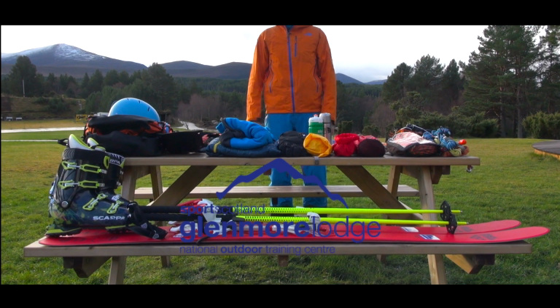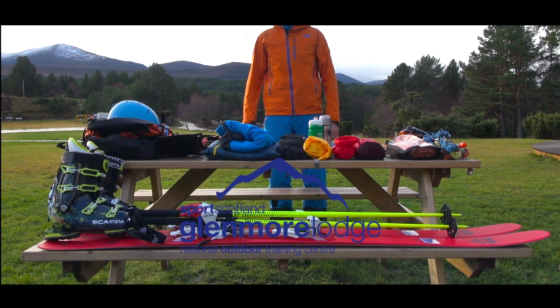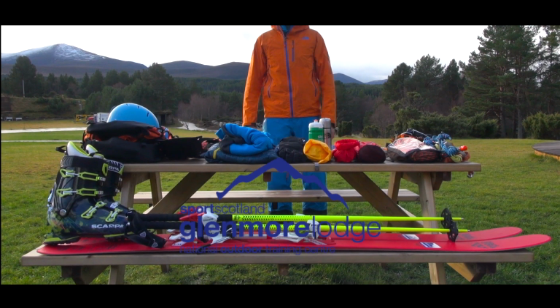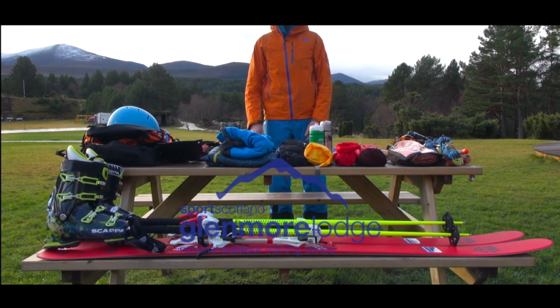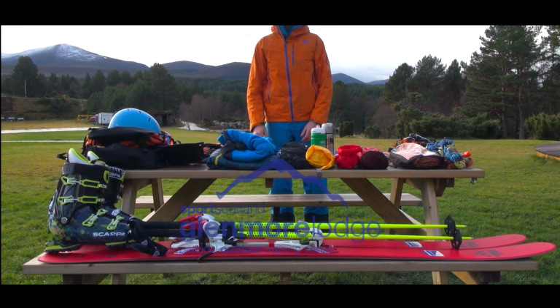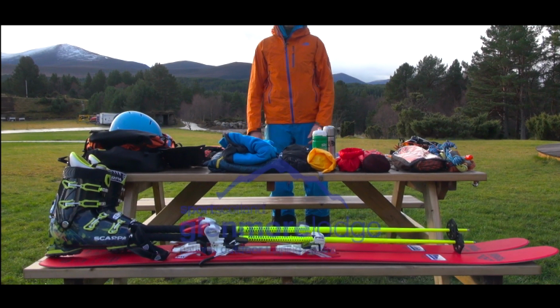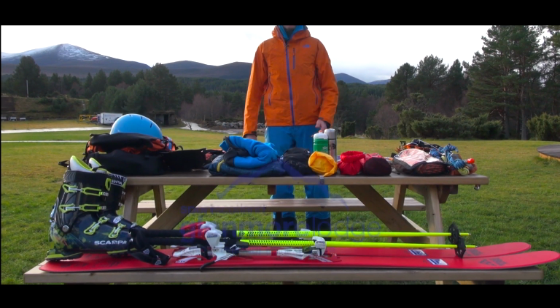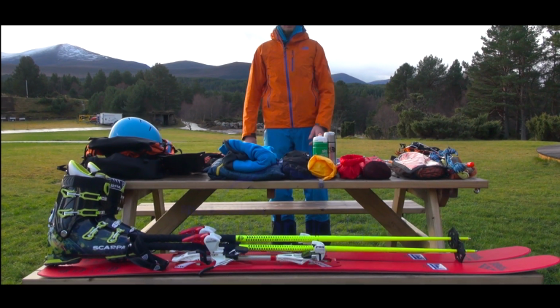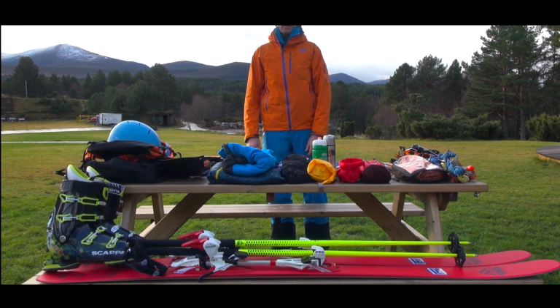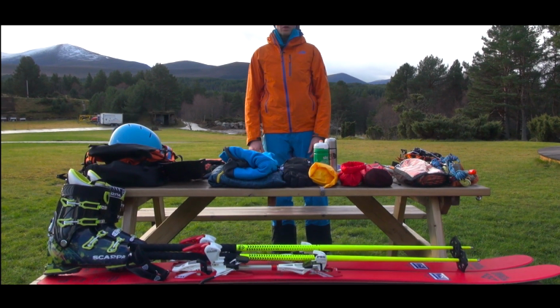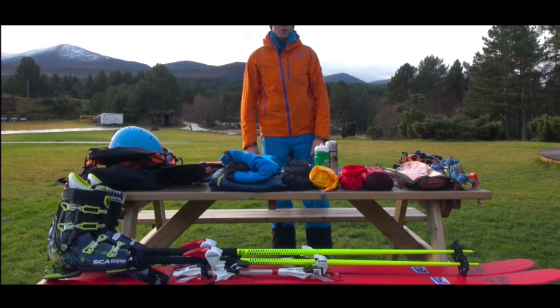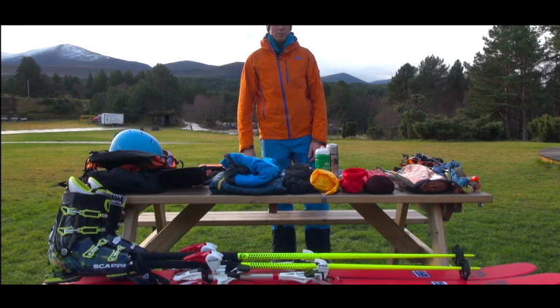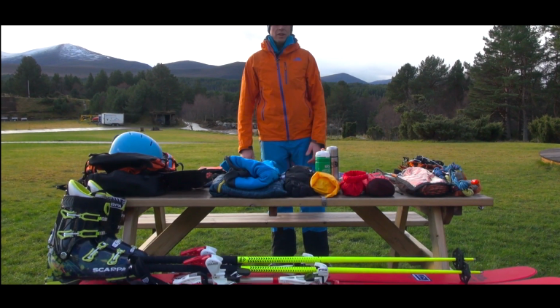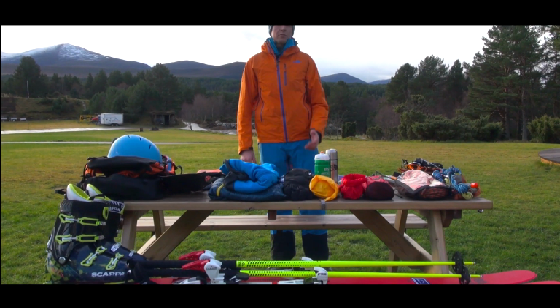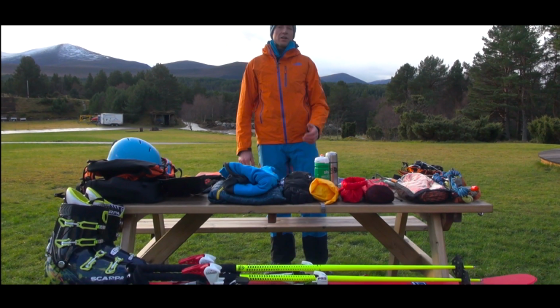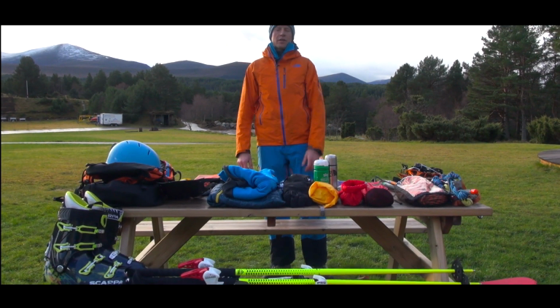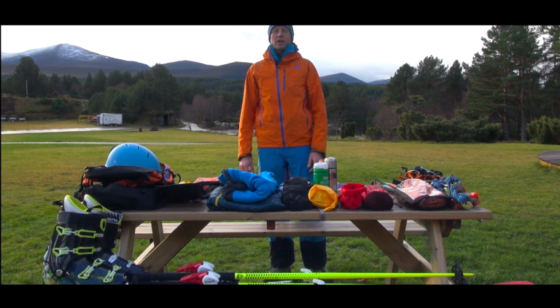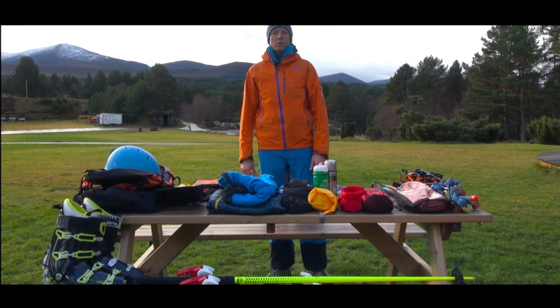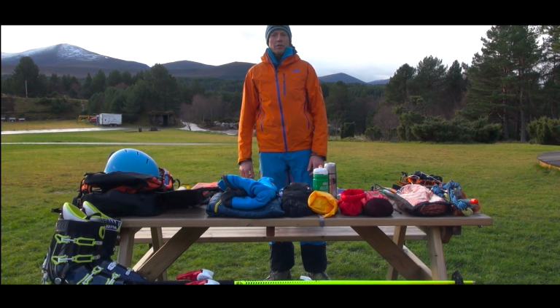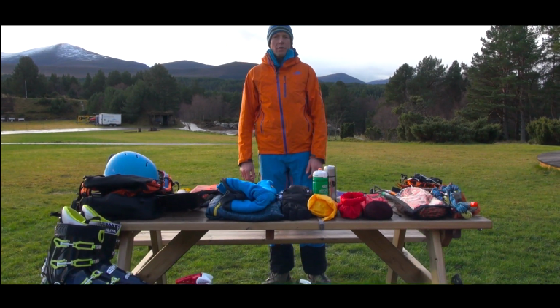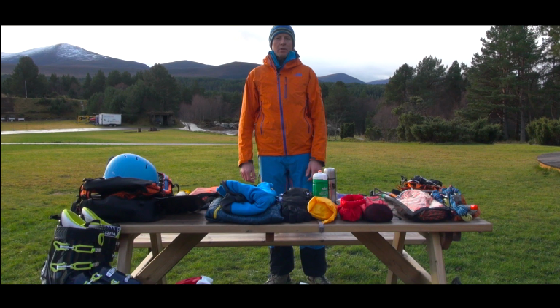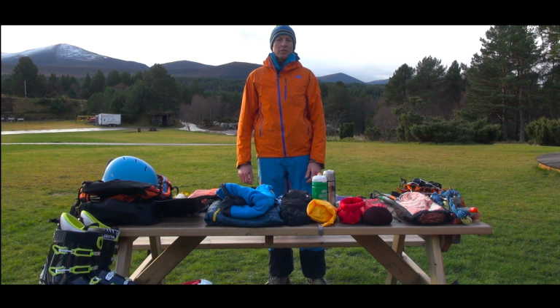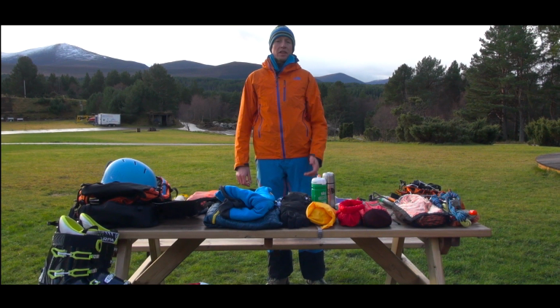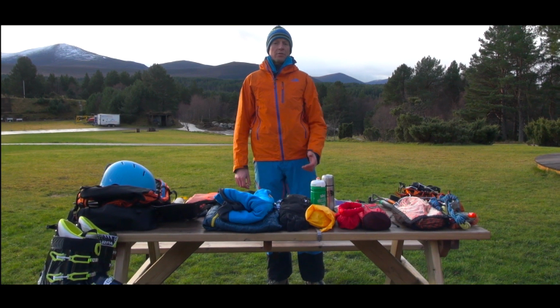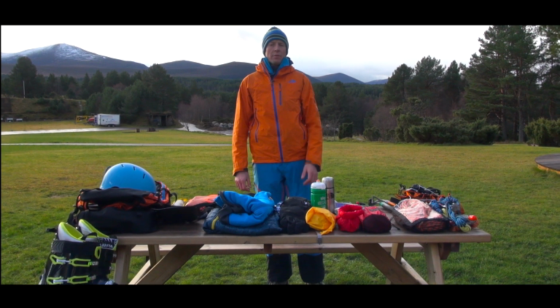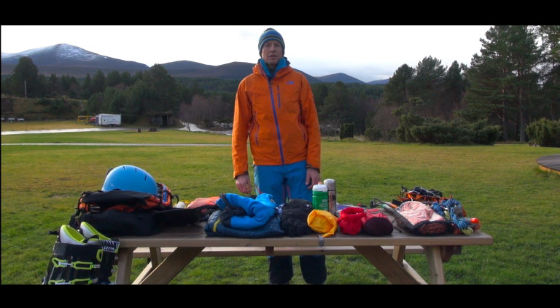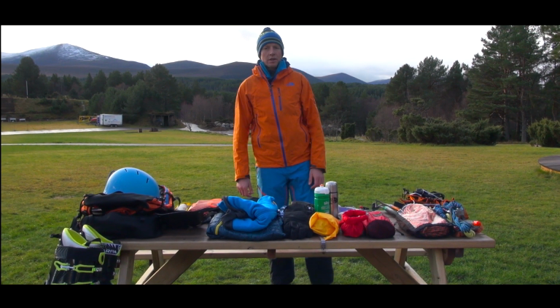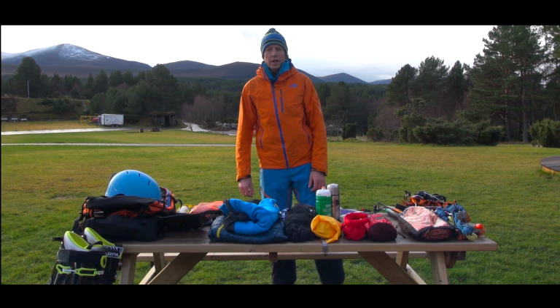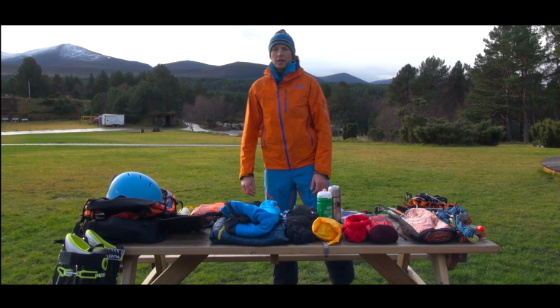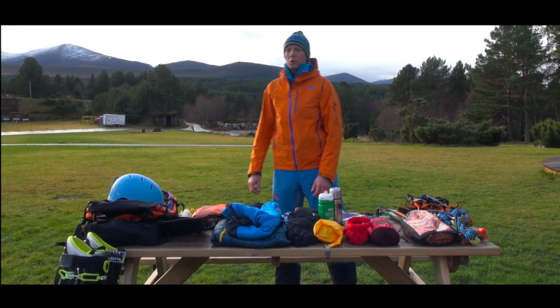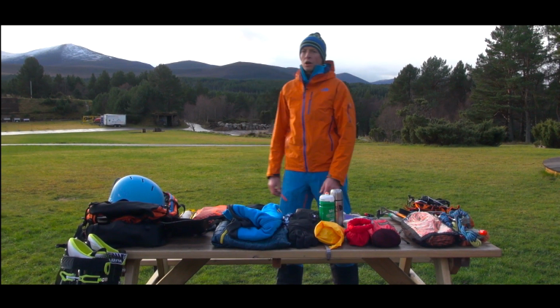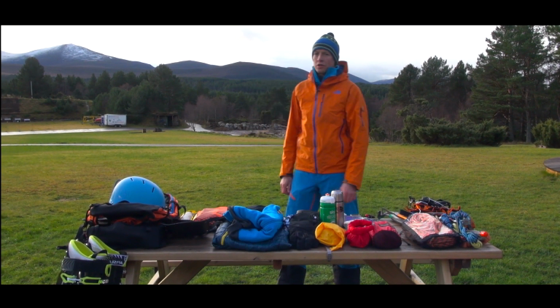Hi folks, welcome to Glenmore Lodge. My name is Mark Chadwick, I'm one of the members of the ski department here at Glenmore Lodge.